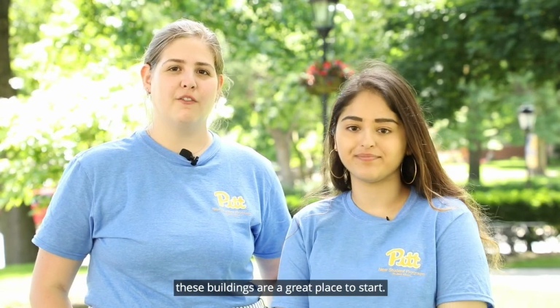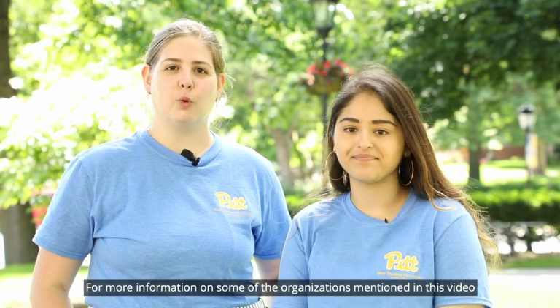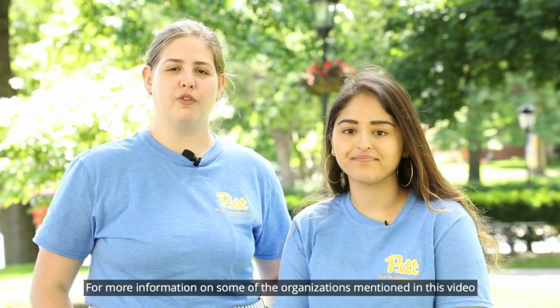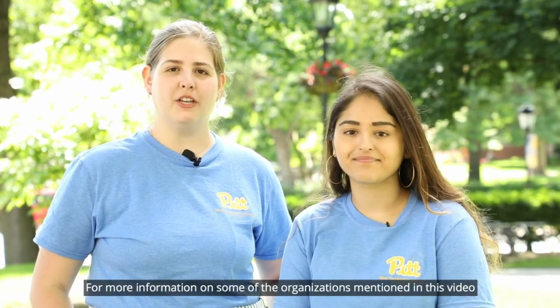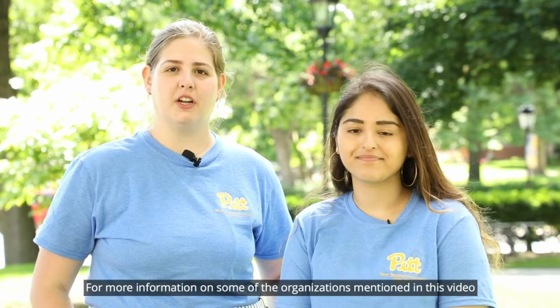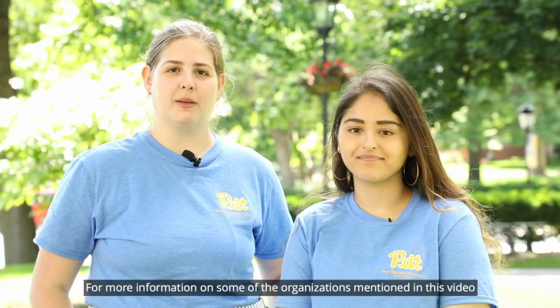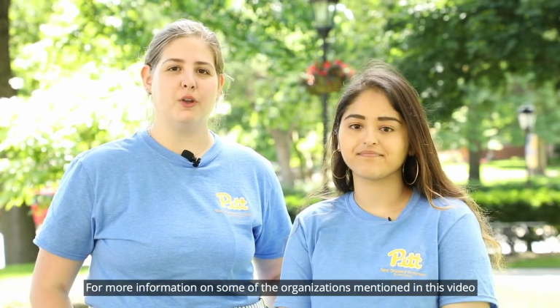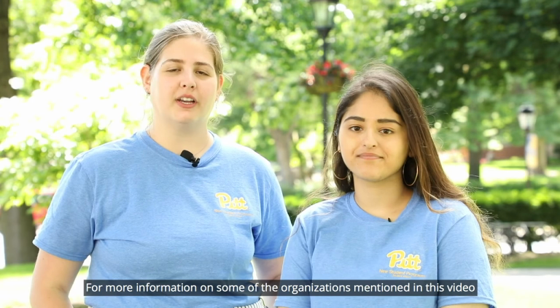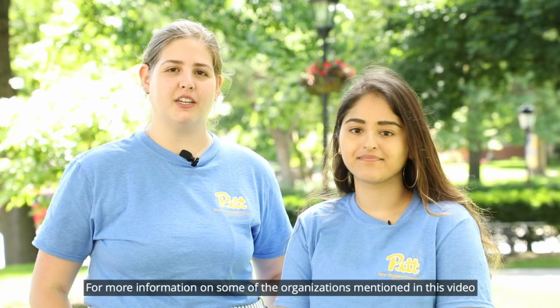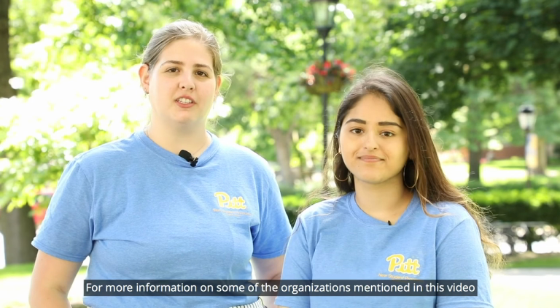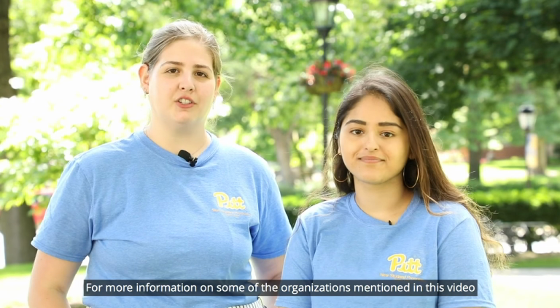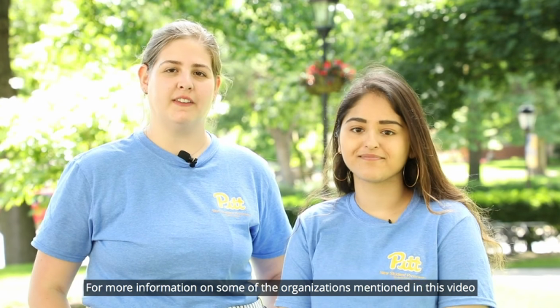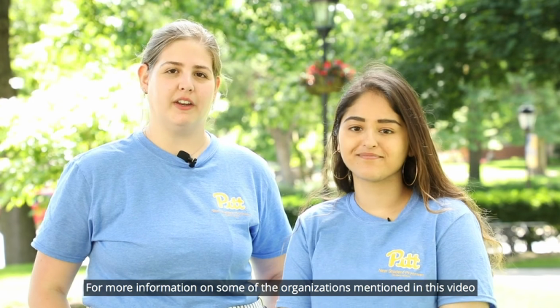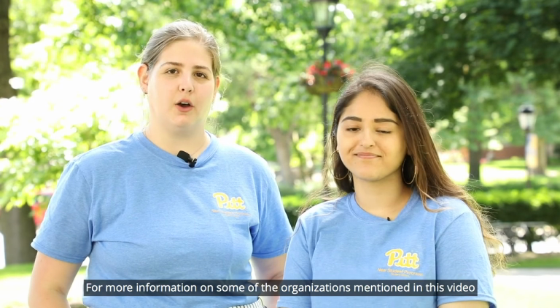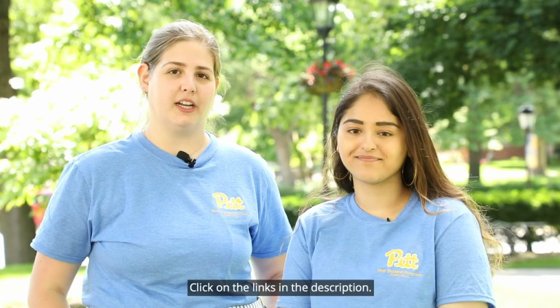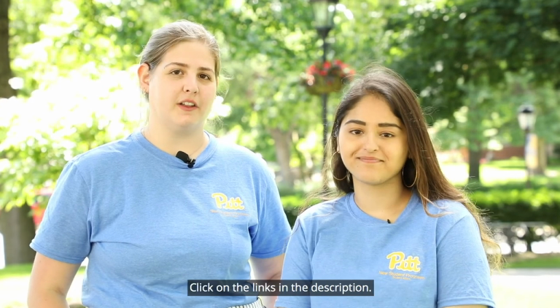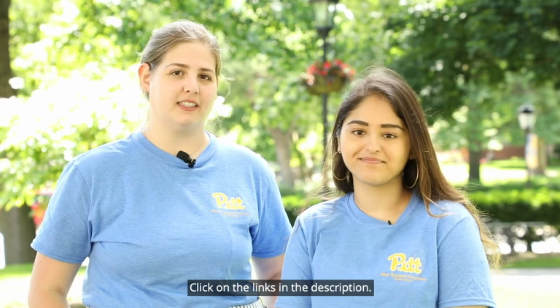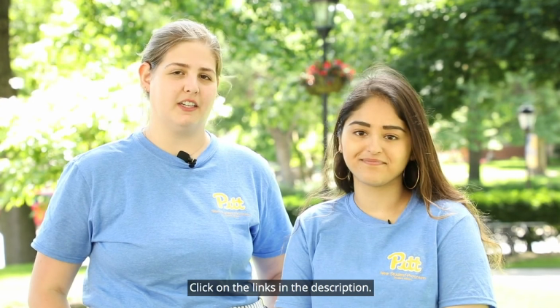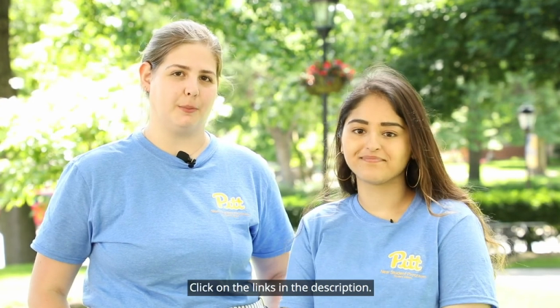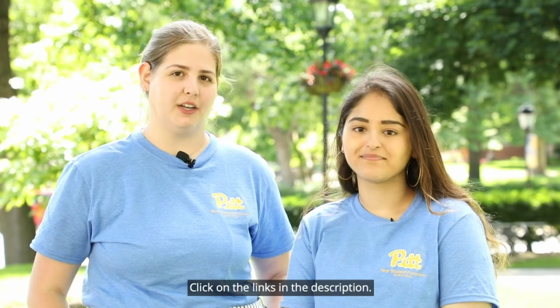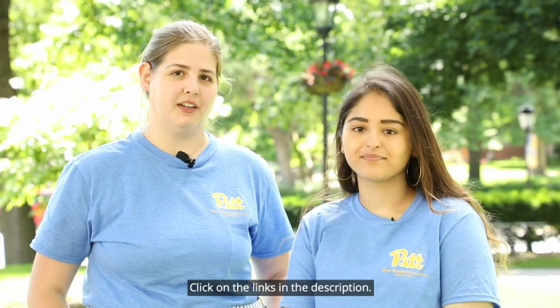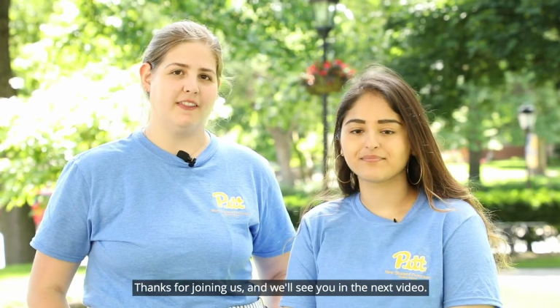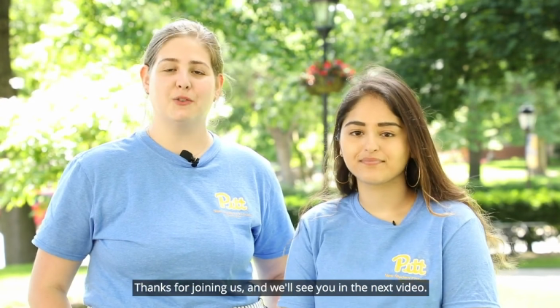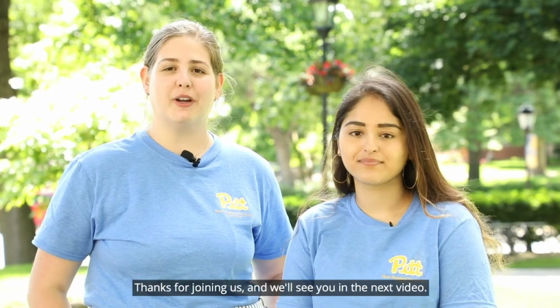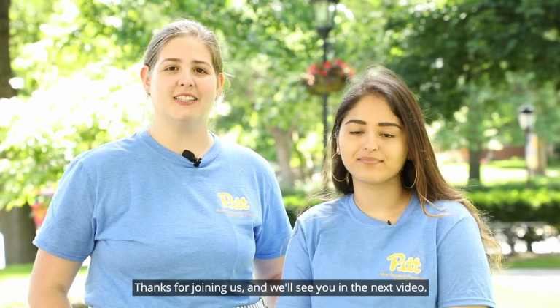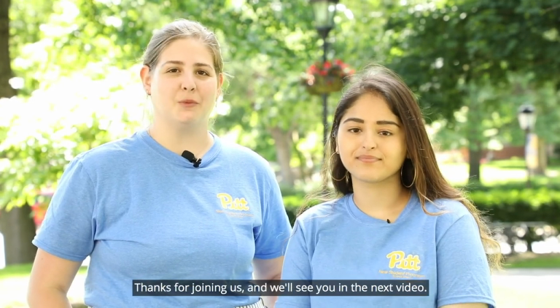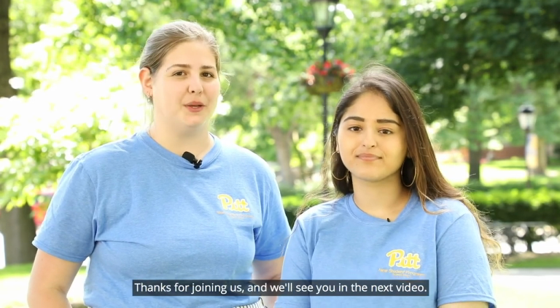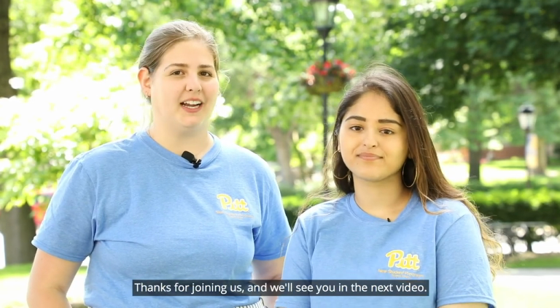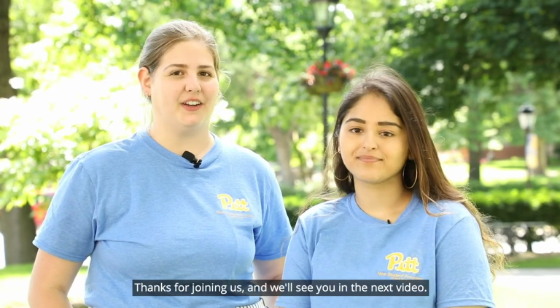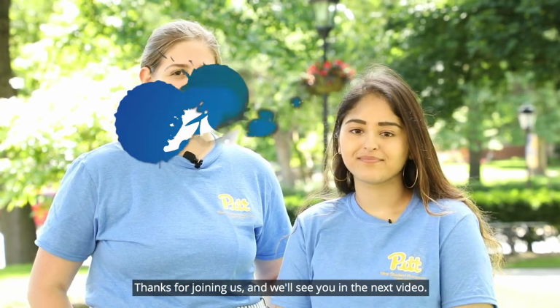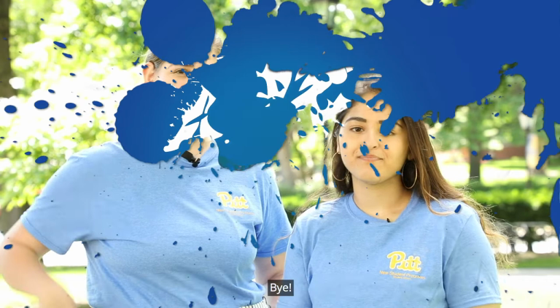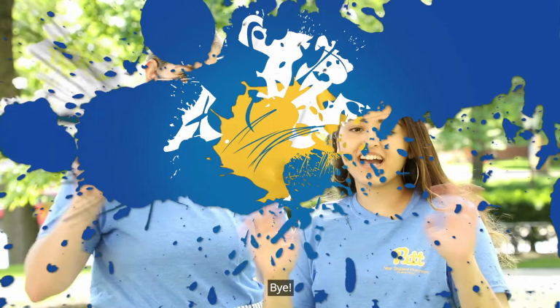For more information on some of the organizations mentioned in this video, click on the links in the description. Thanks for joining us, and we'll see you in the next video. Bye!